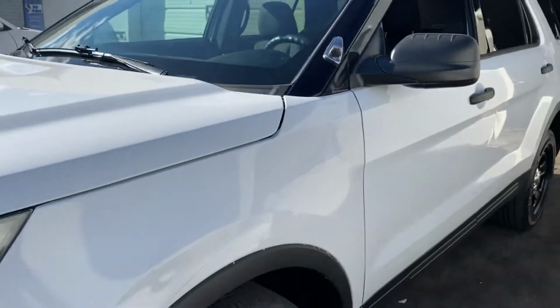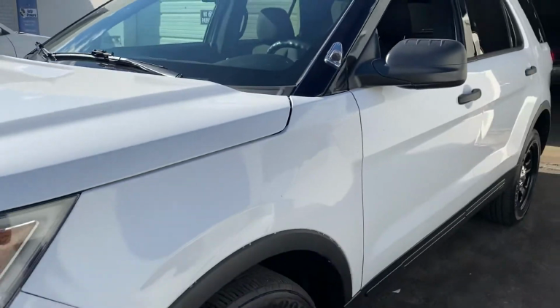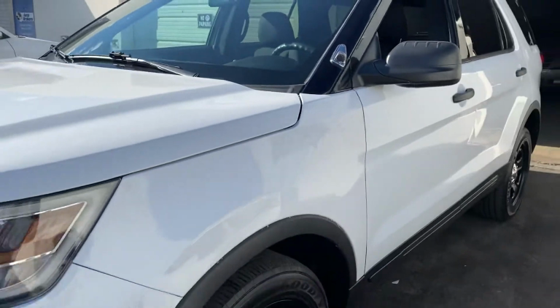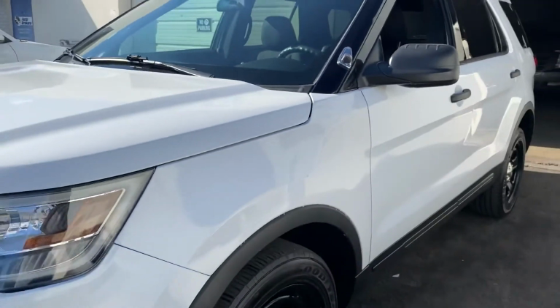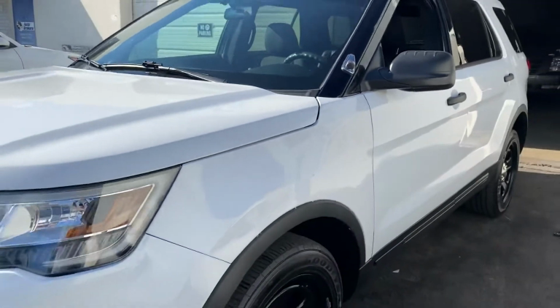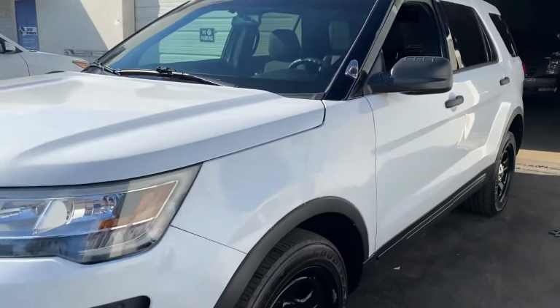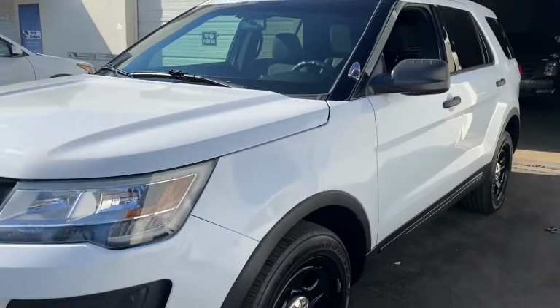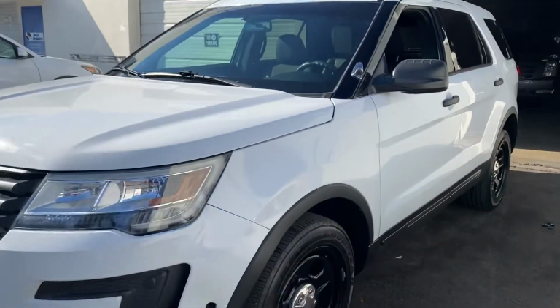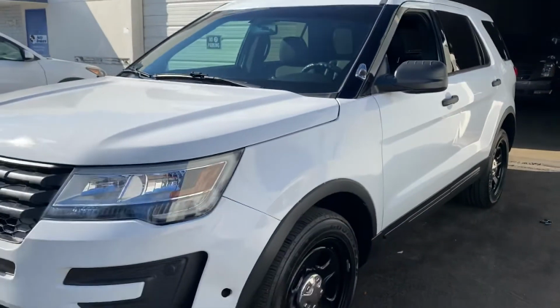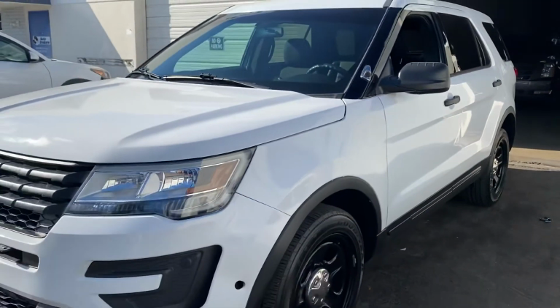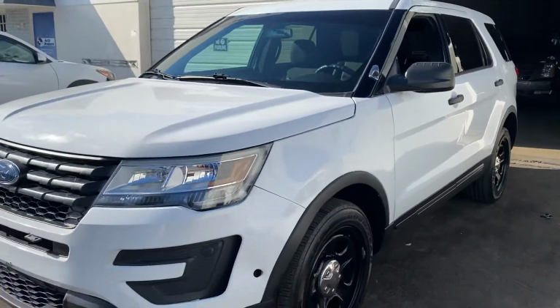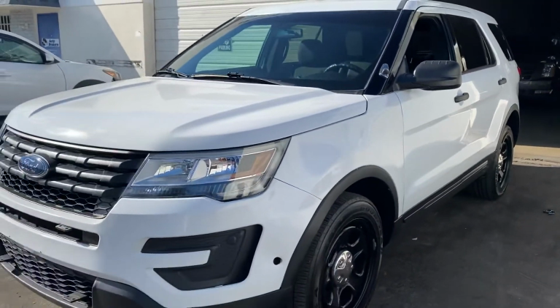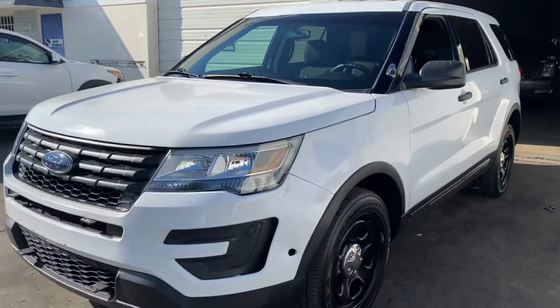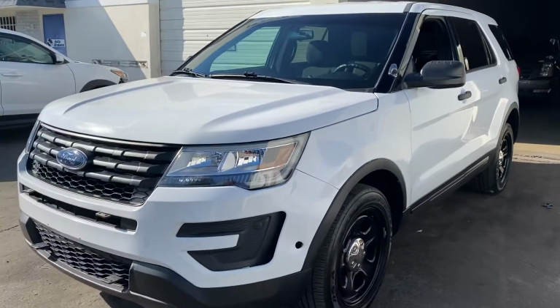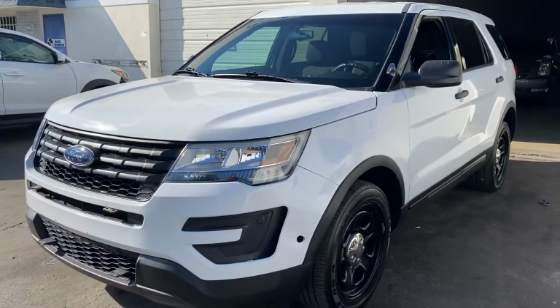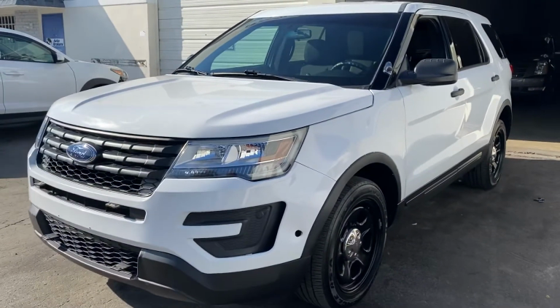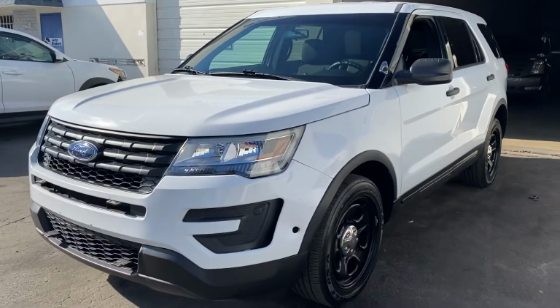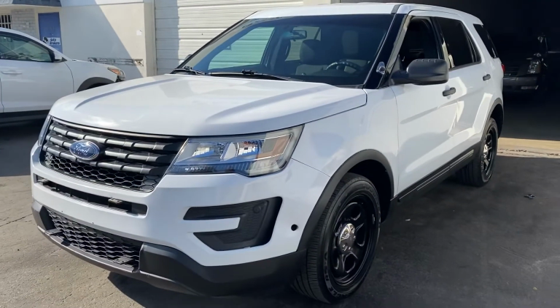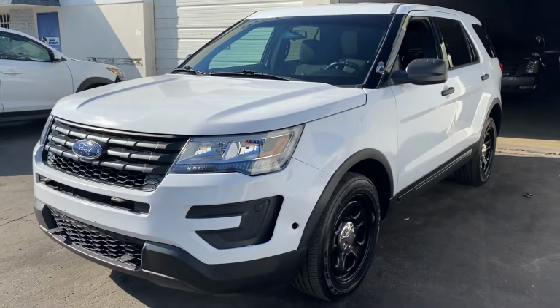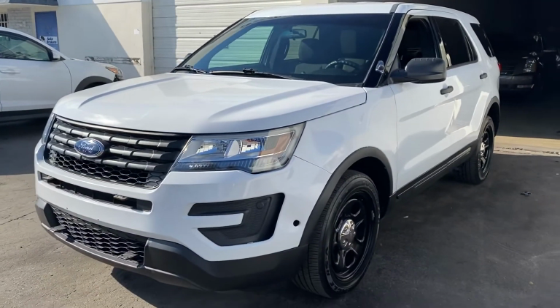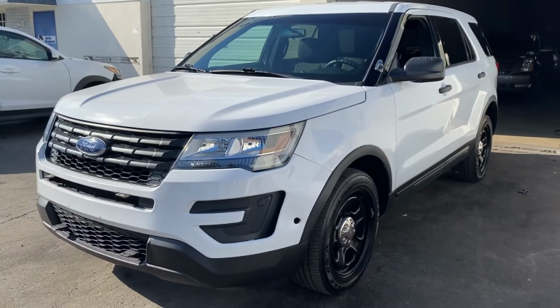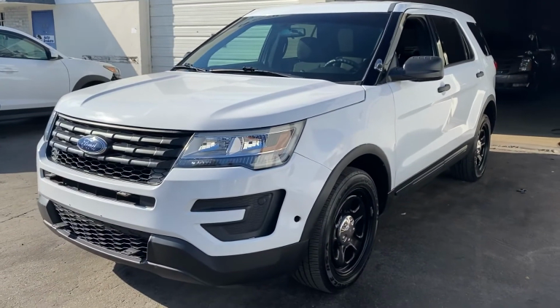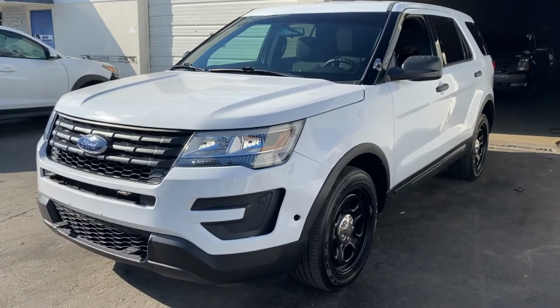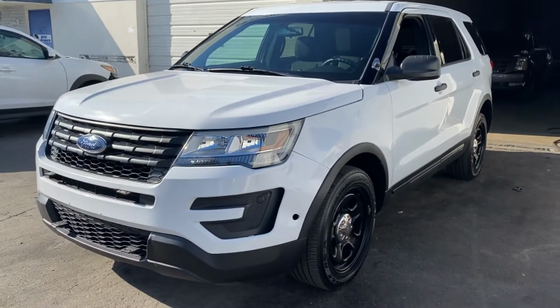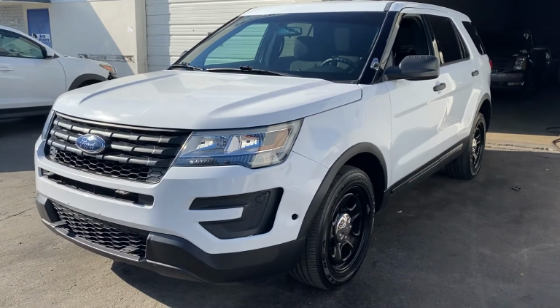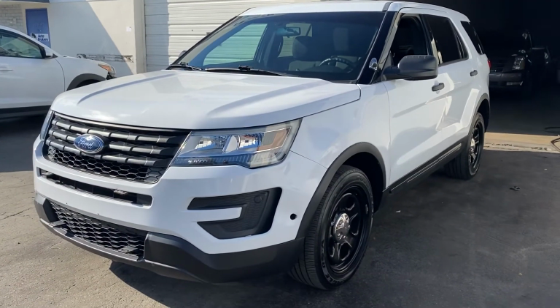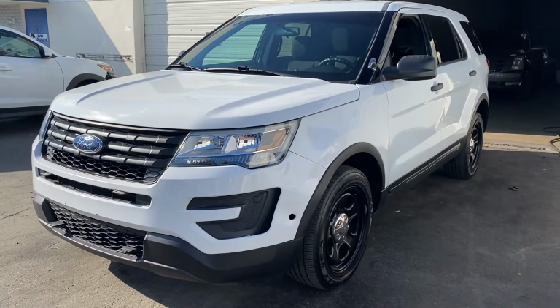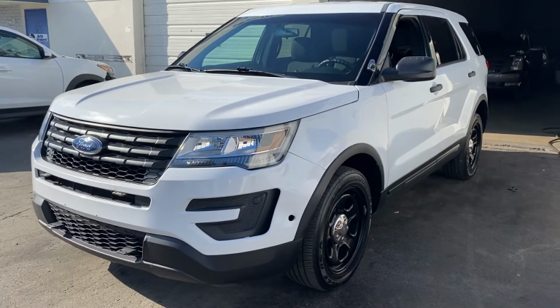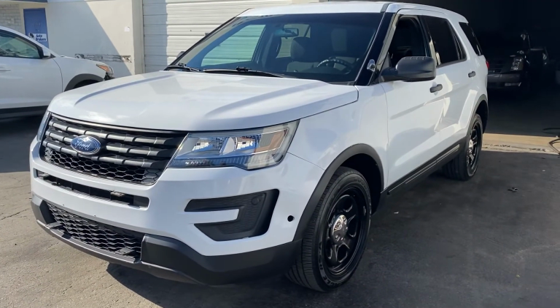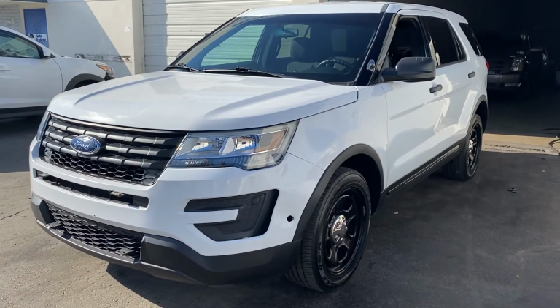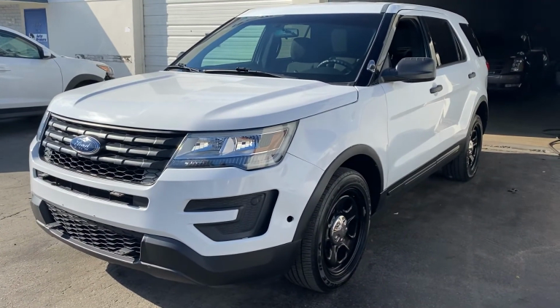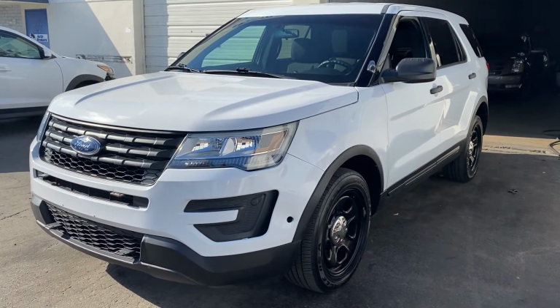Any questions, feel free to call or text. This is LJ with Toro Auto Brokers.